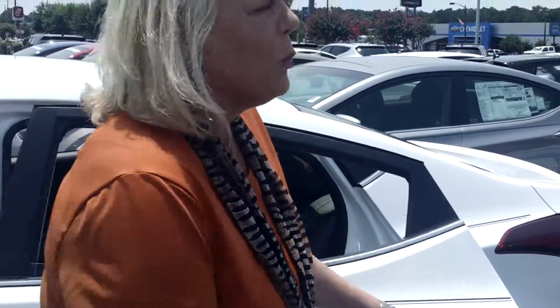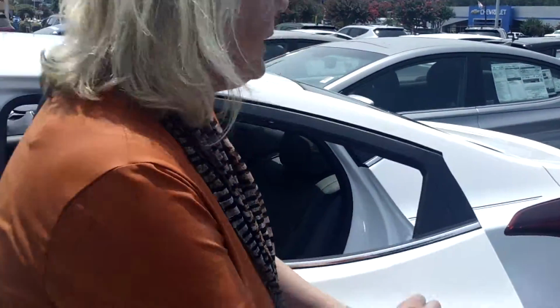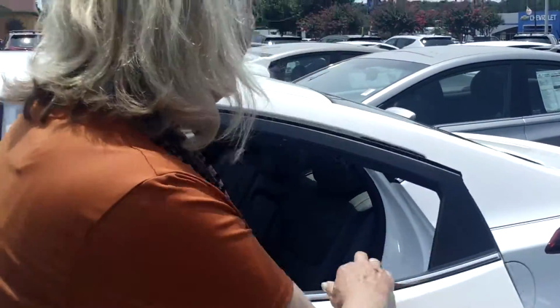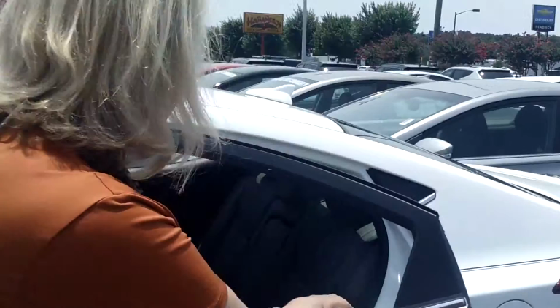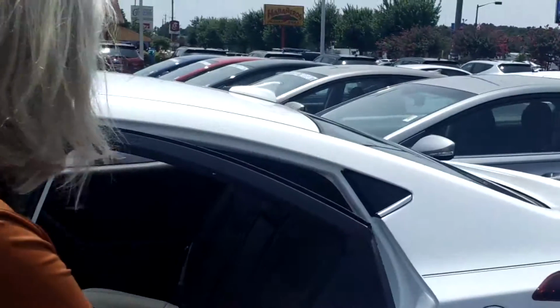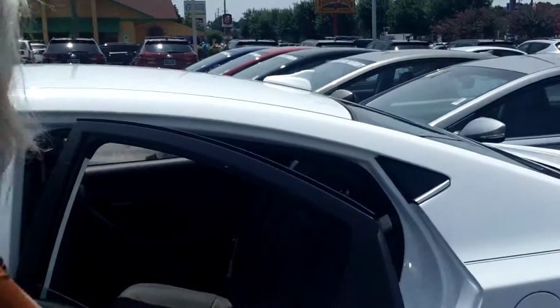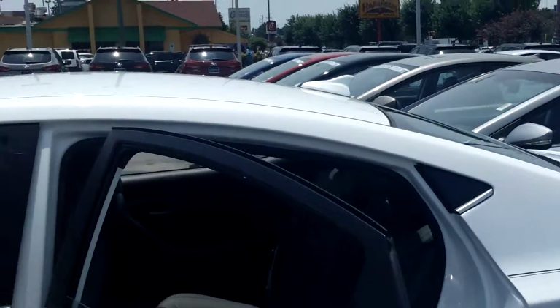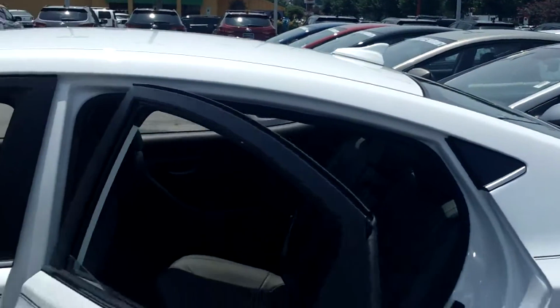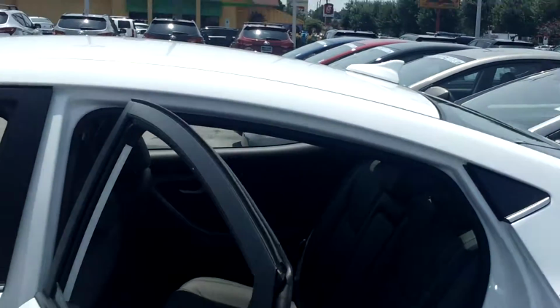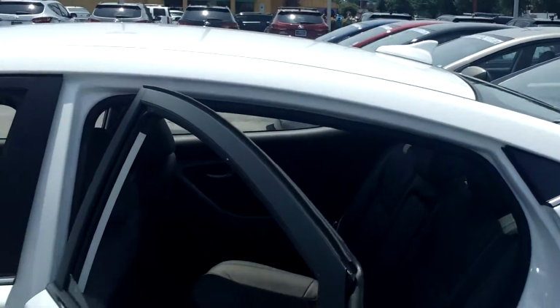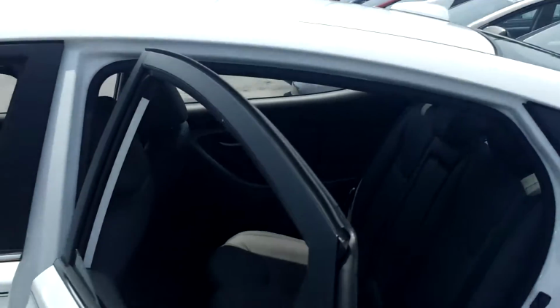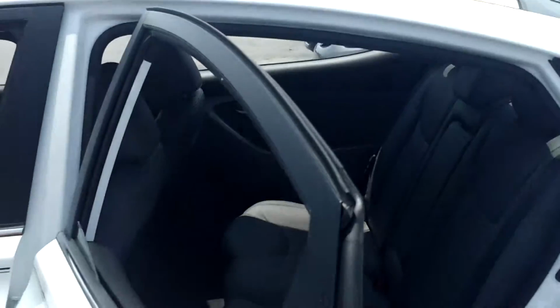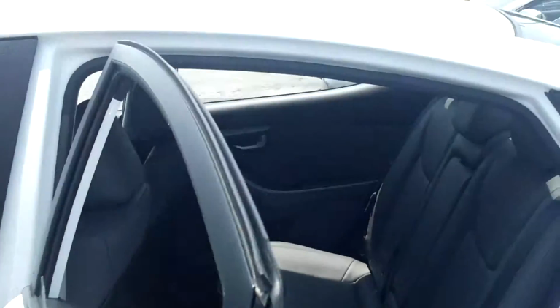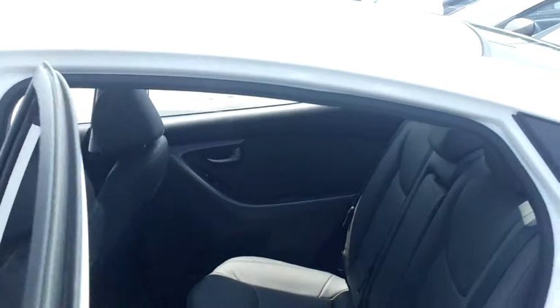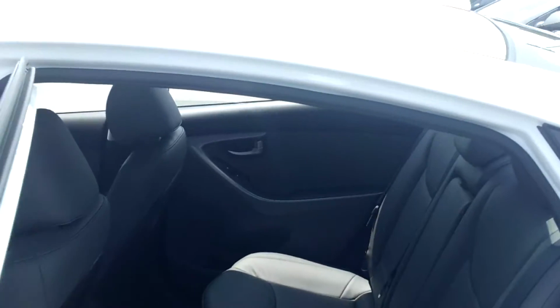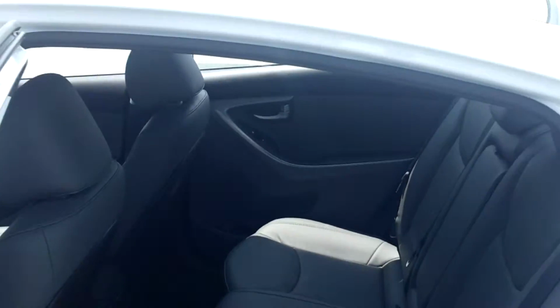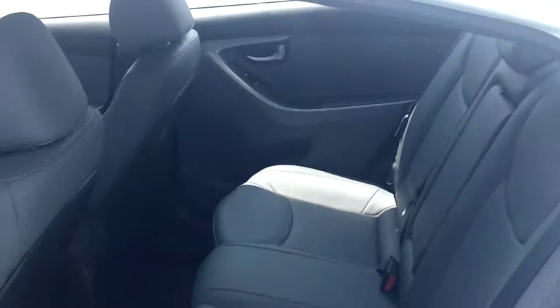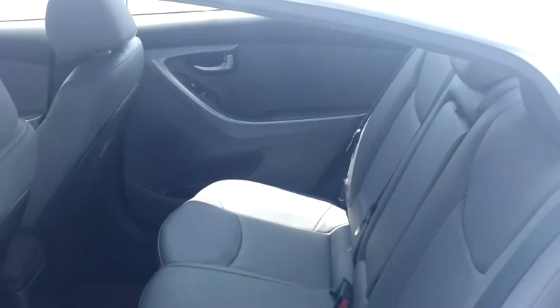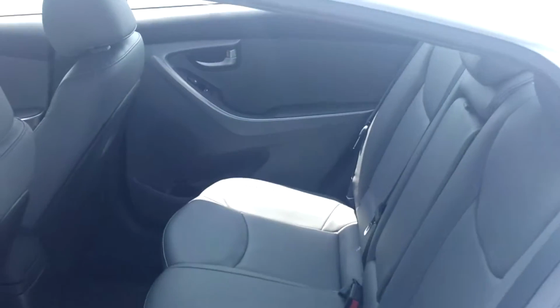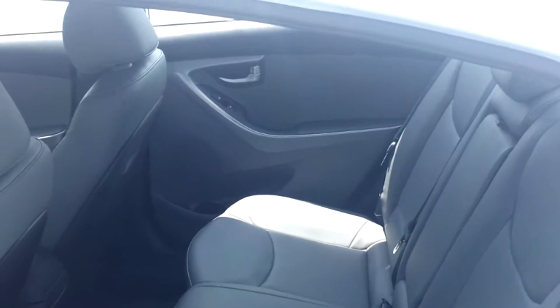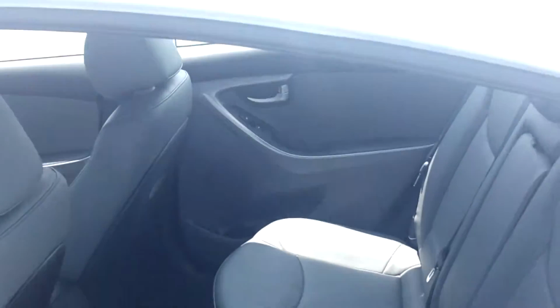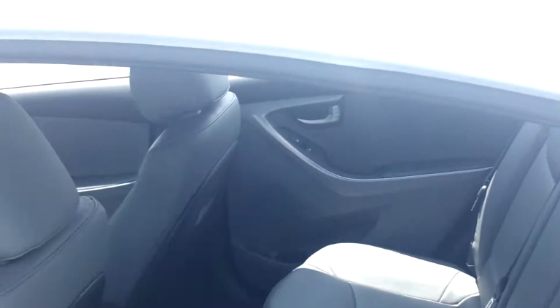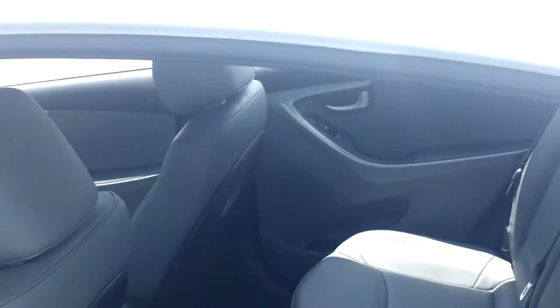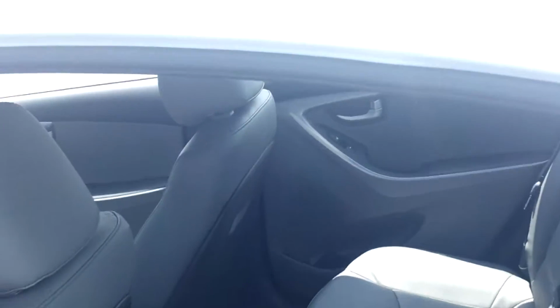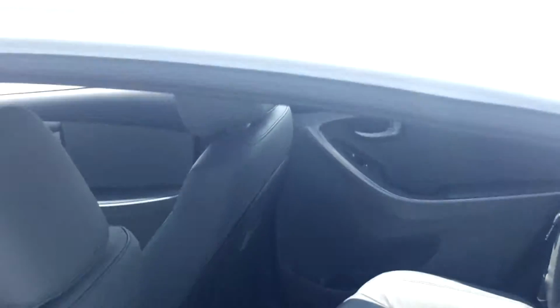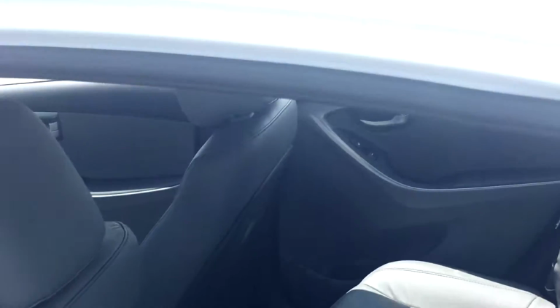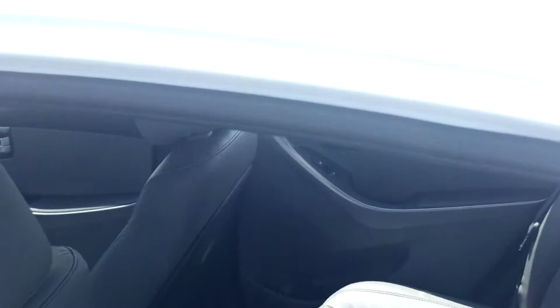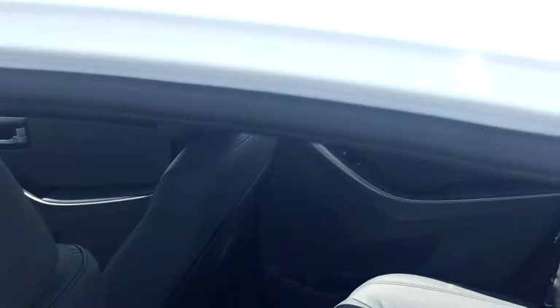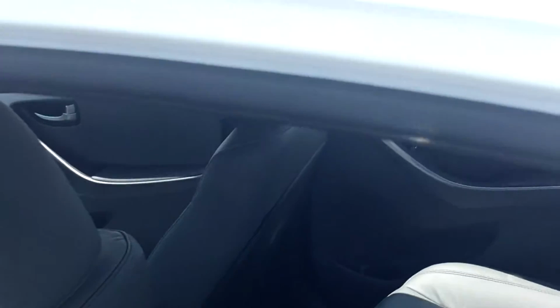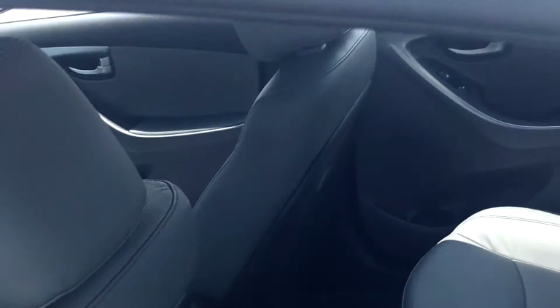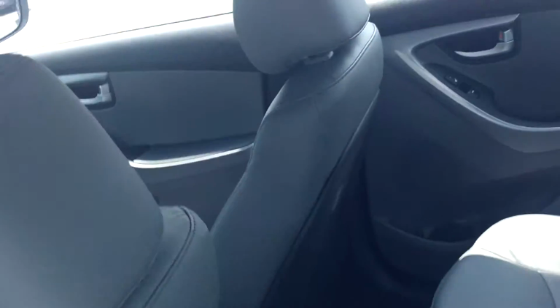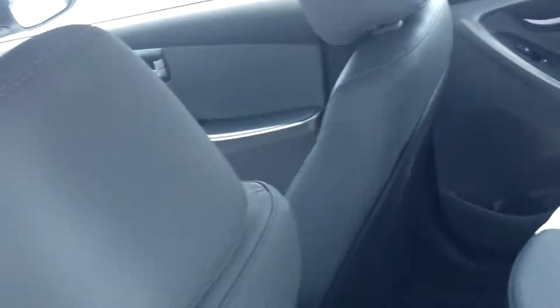With this model, you also are going to get leather seating surfaces. This one is white with the gray leather.